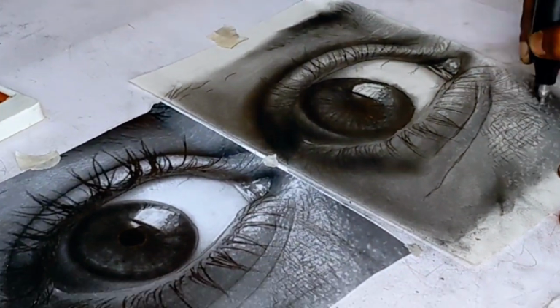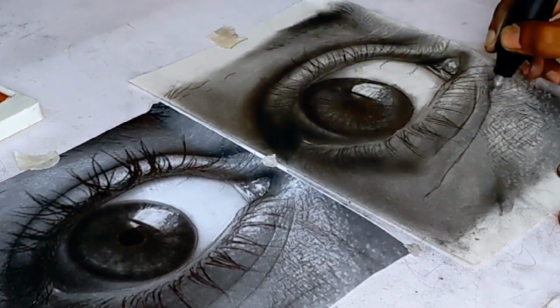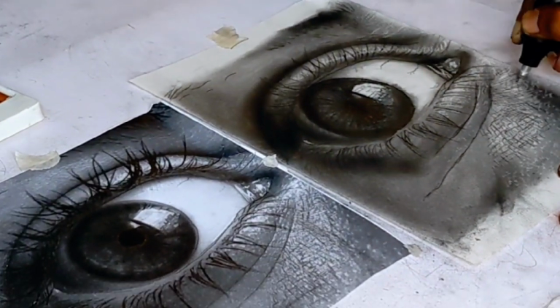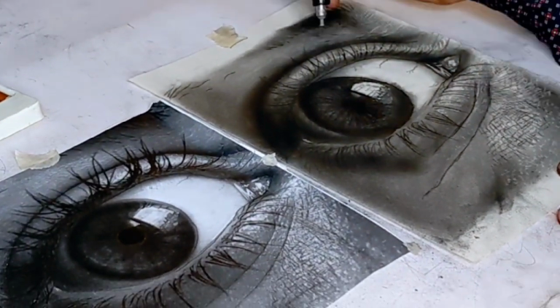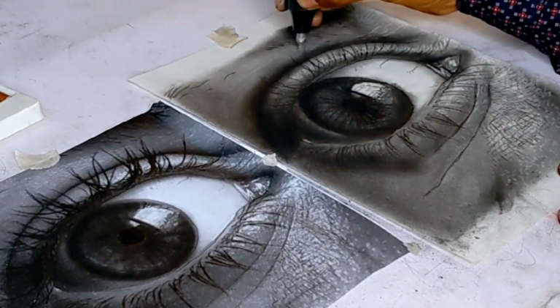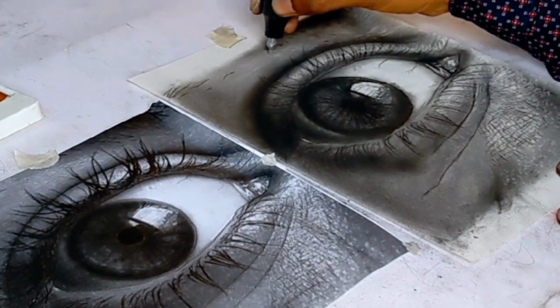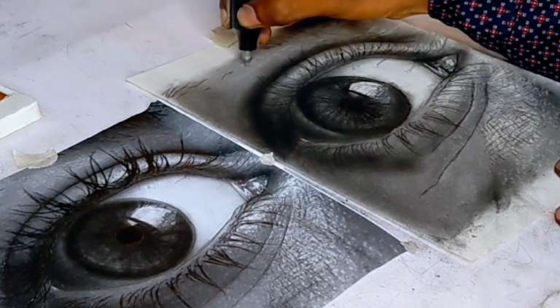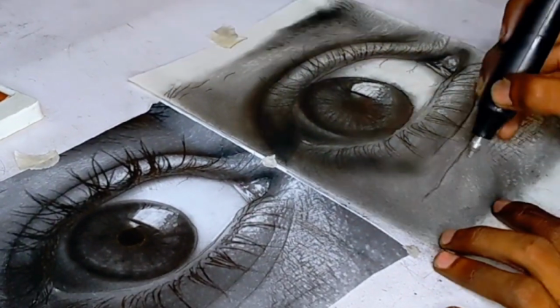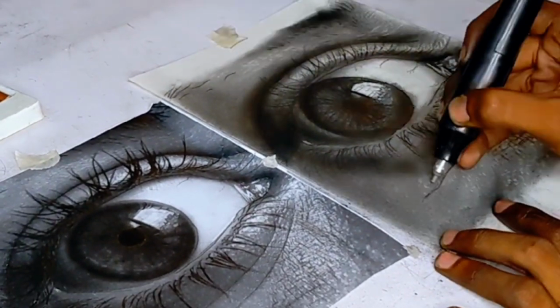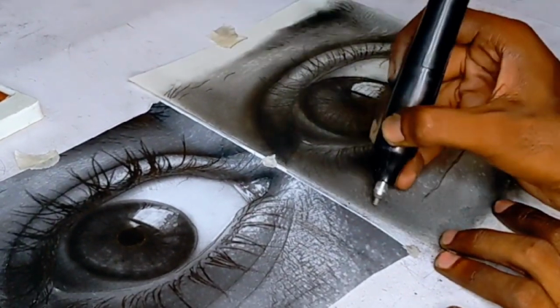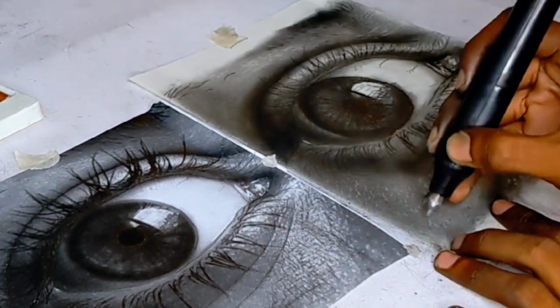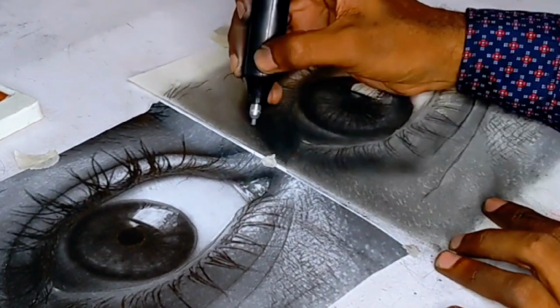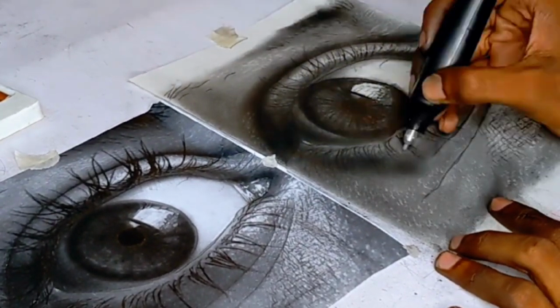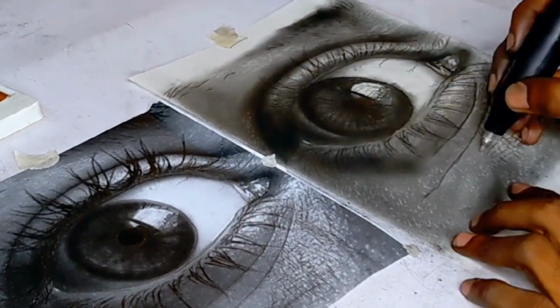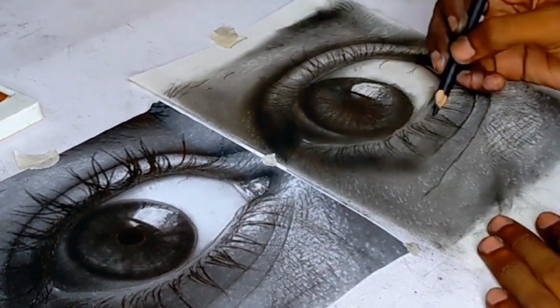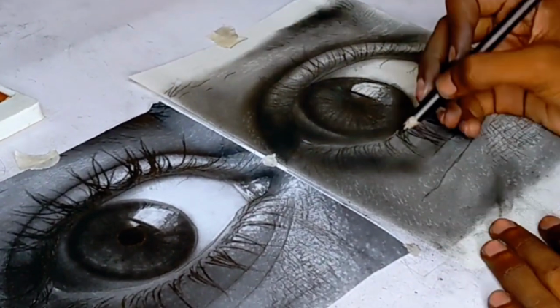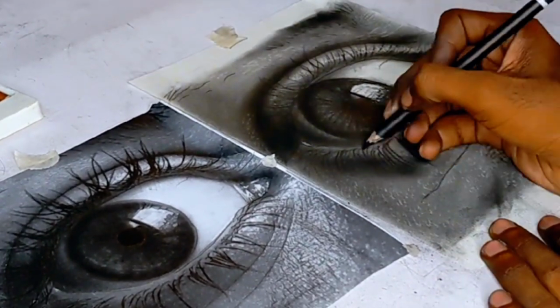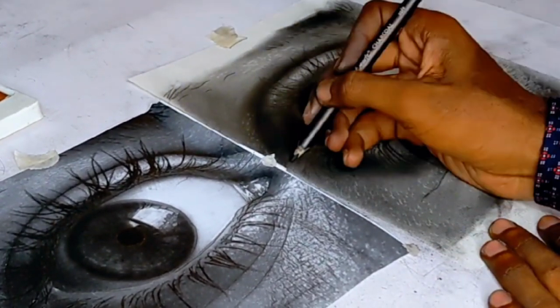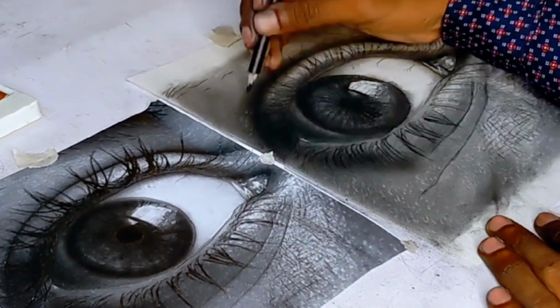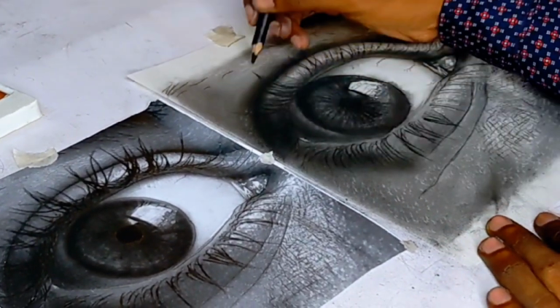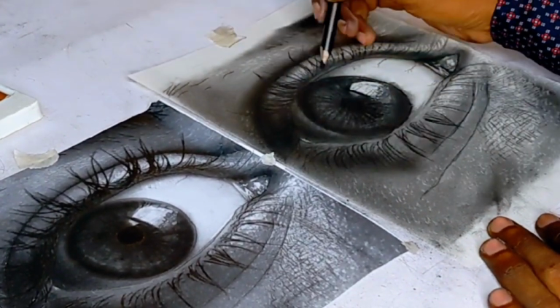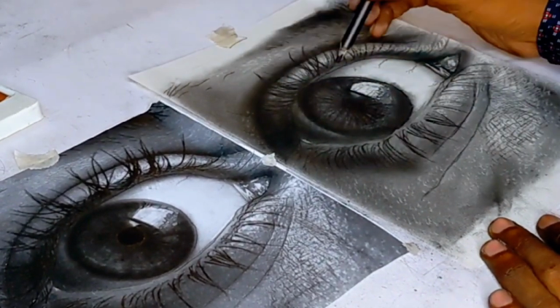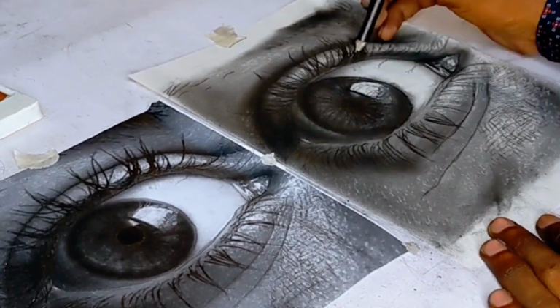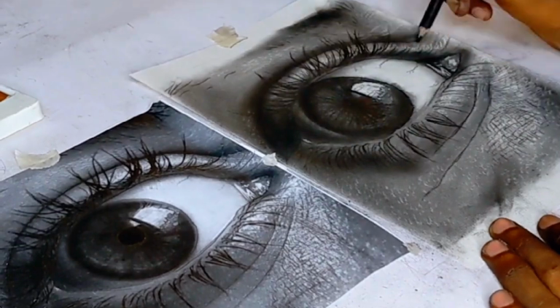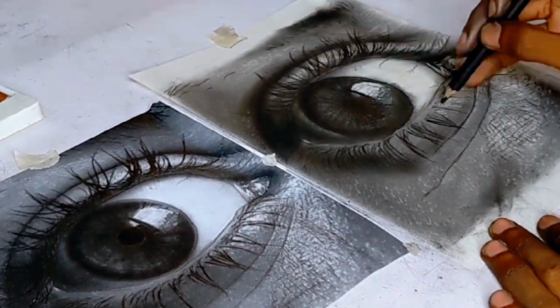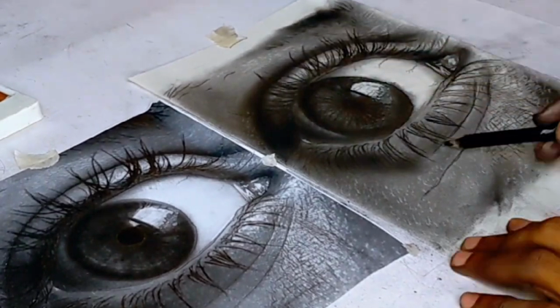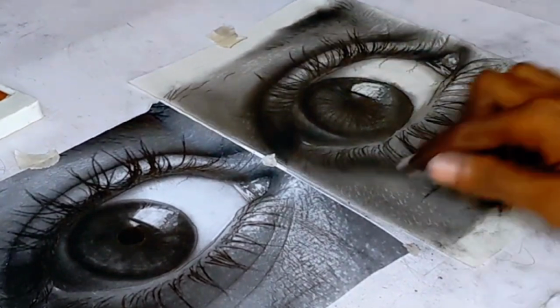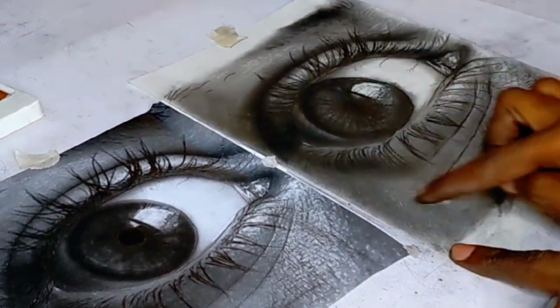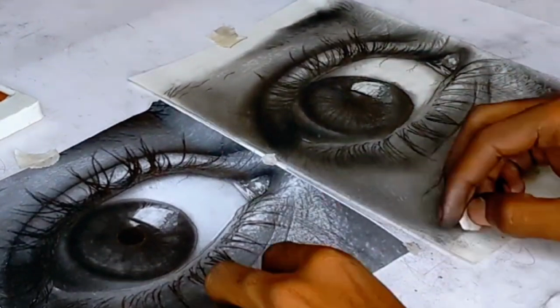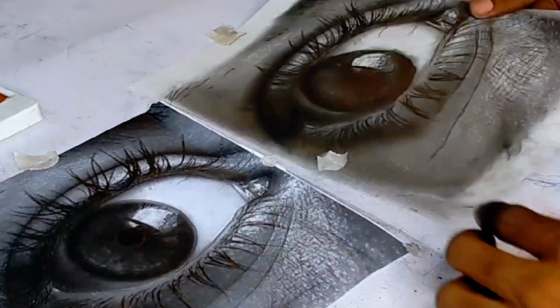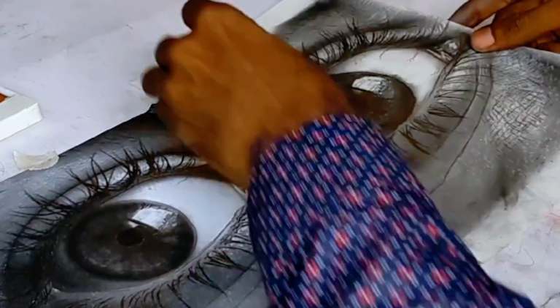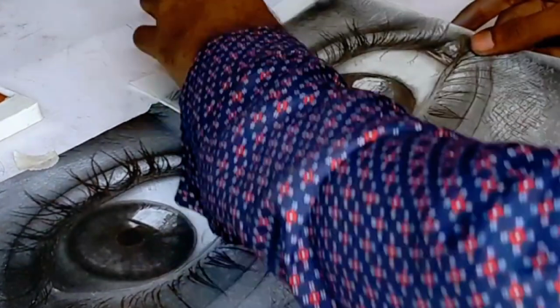After doing everything, go back with your pencil and then the drawing will be ready.